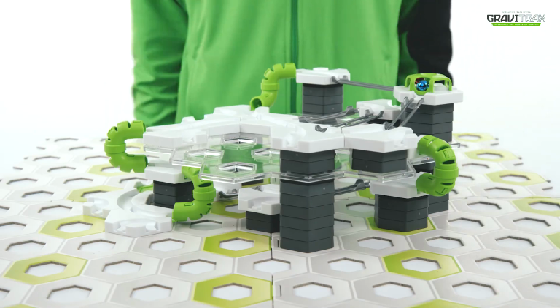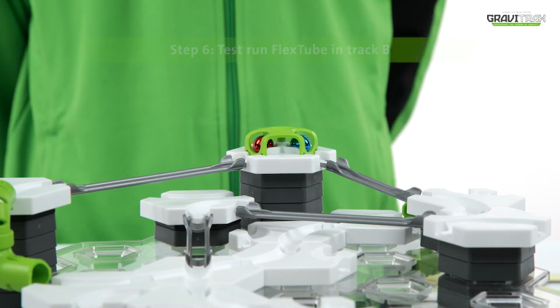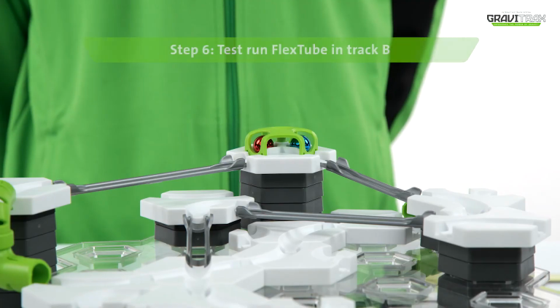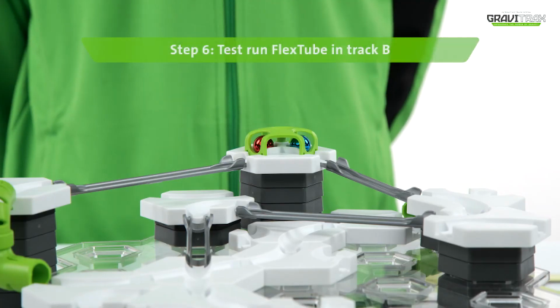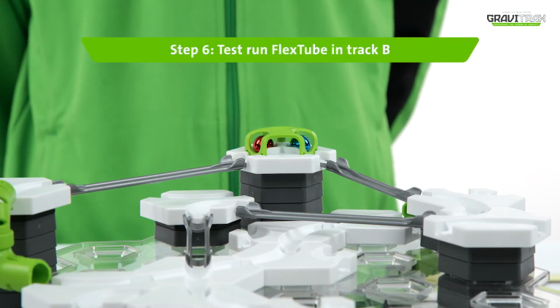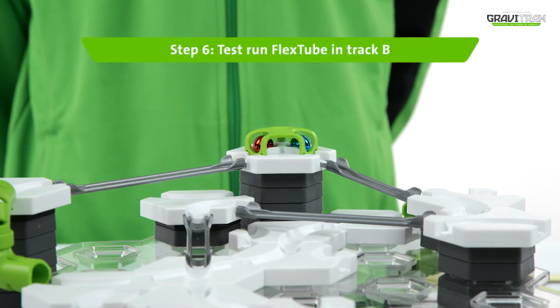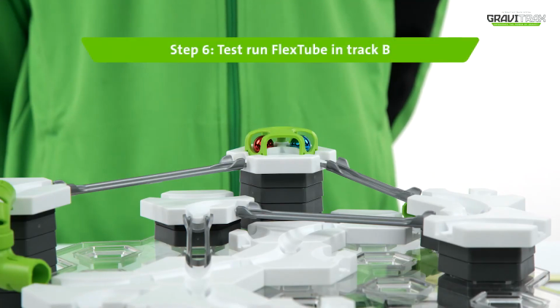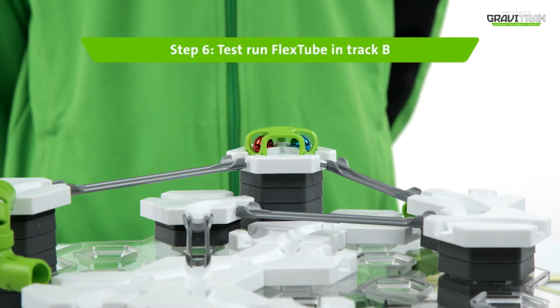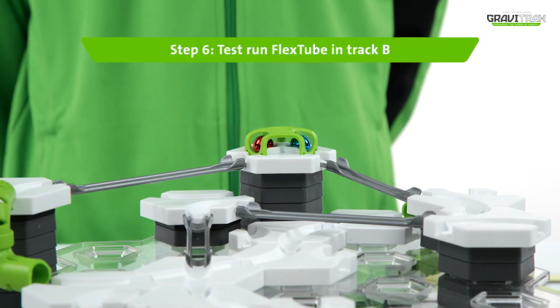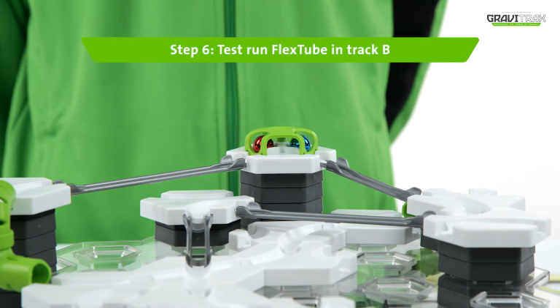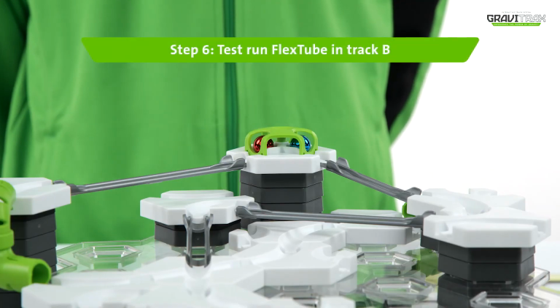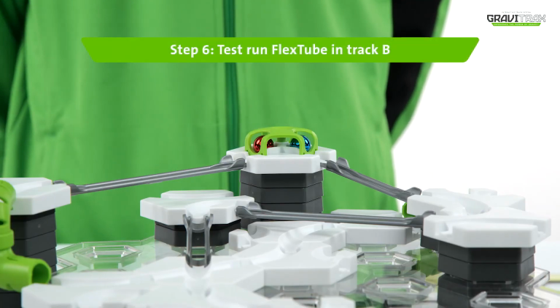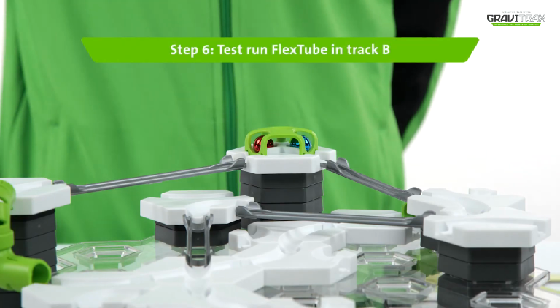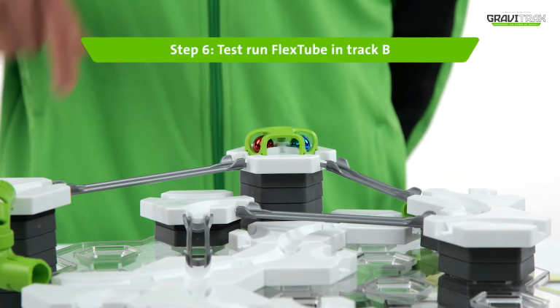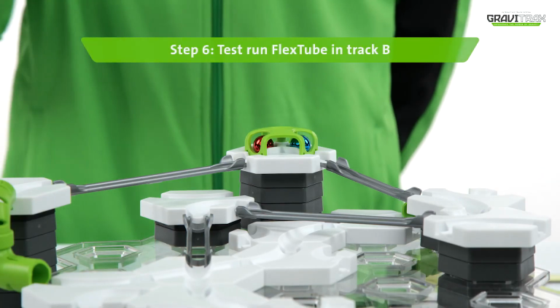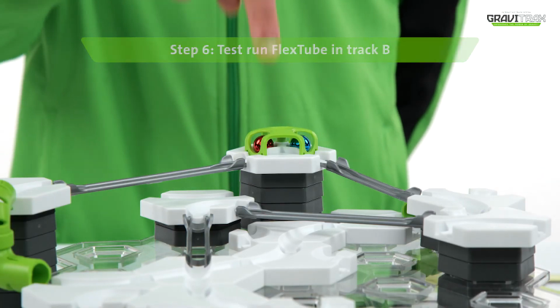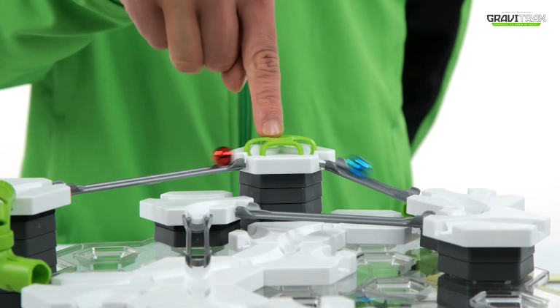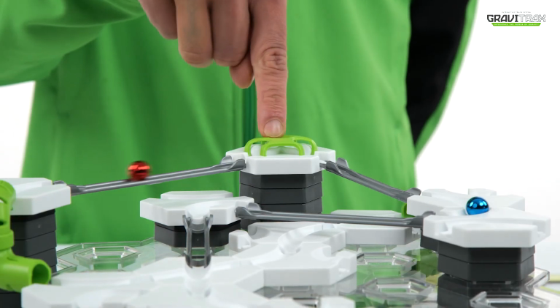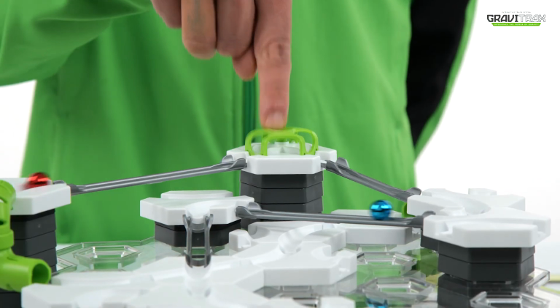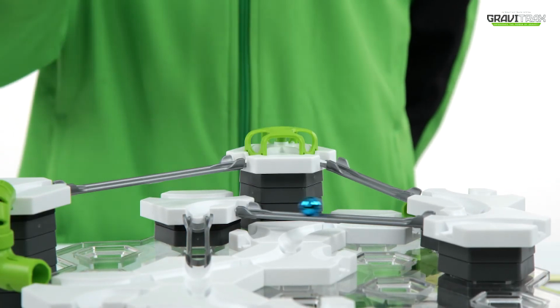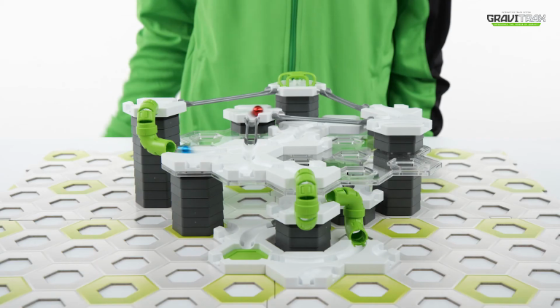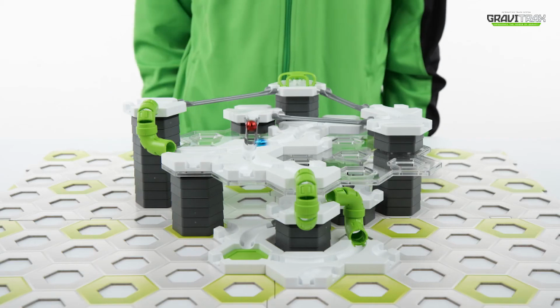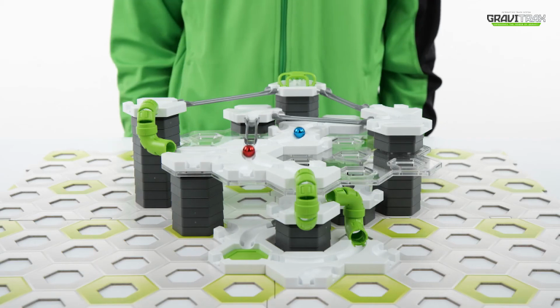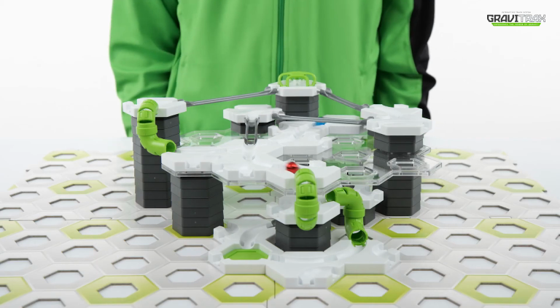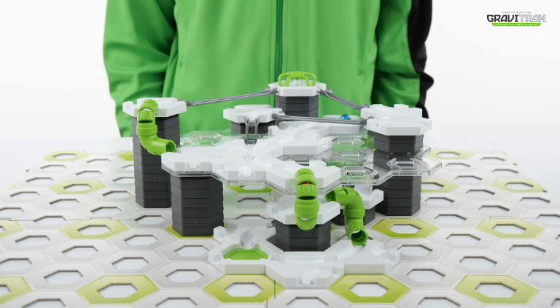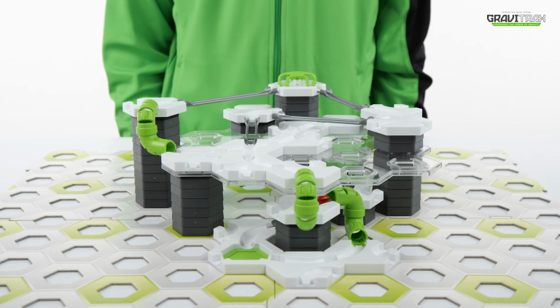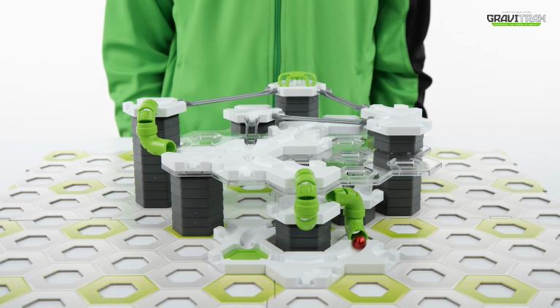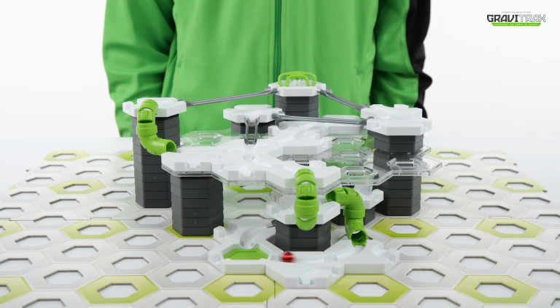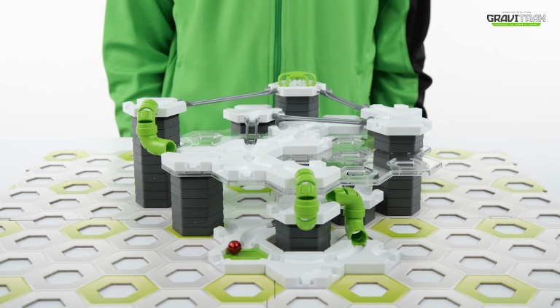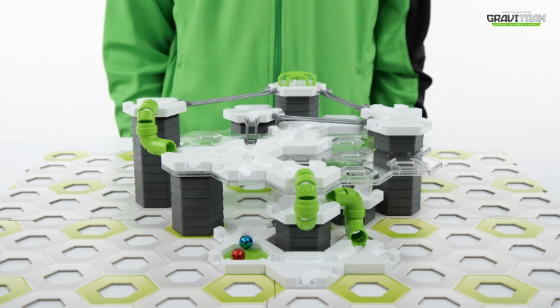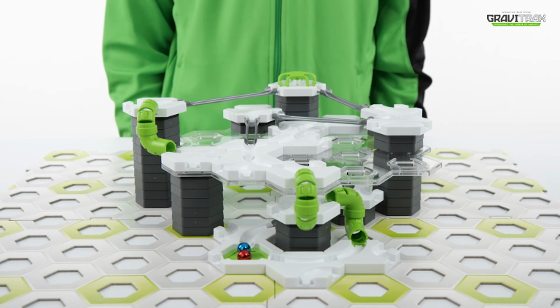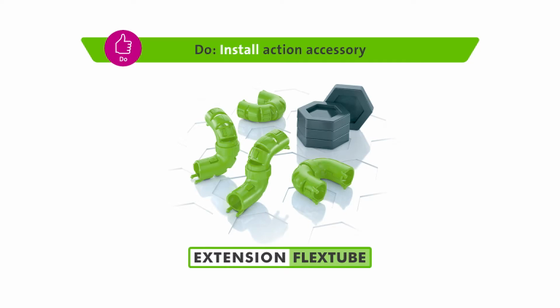Step six, give it a go. Launch the marbles and watch as they whizz through the flex tubes and down the level.